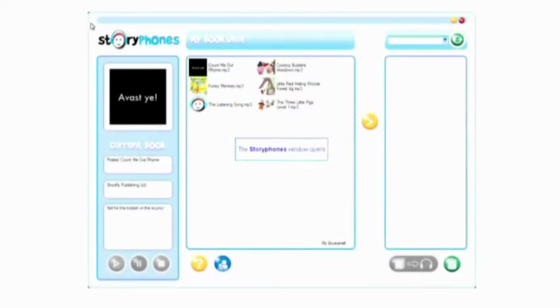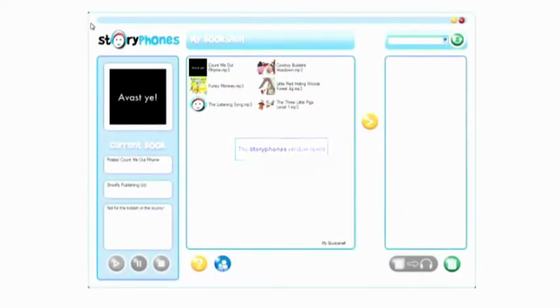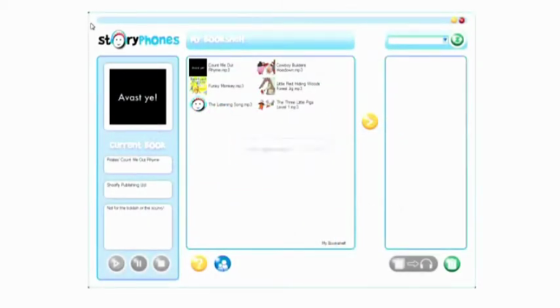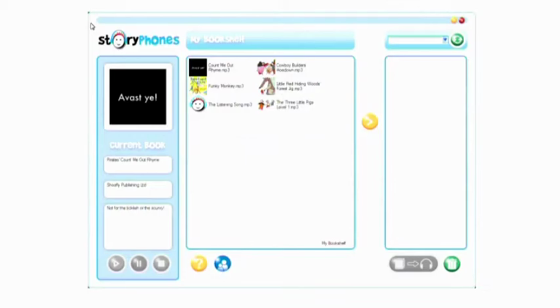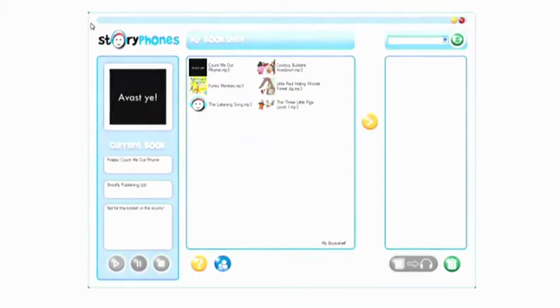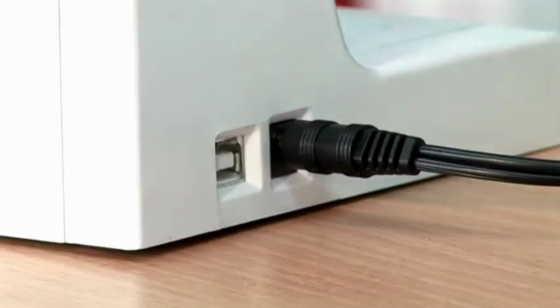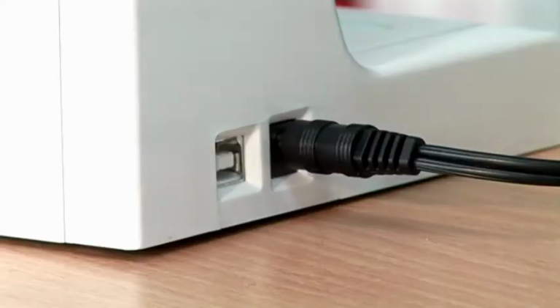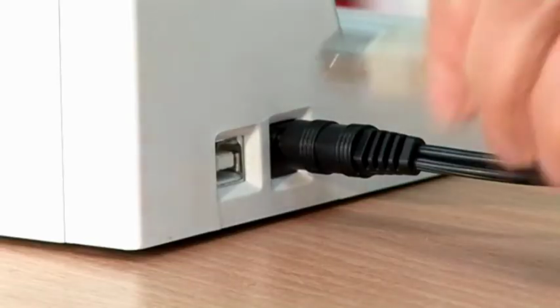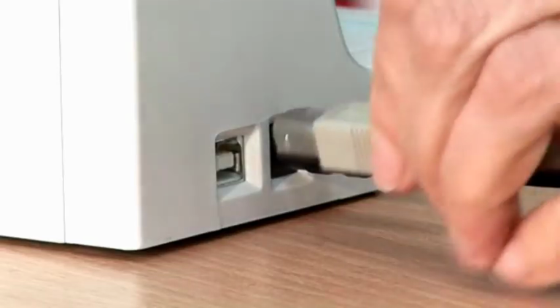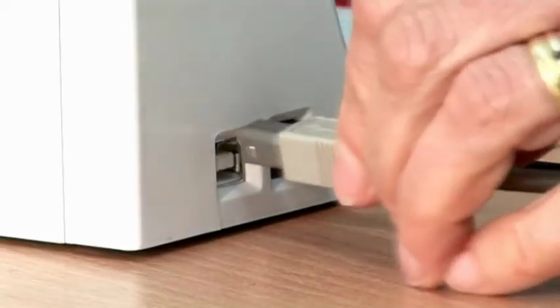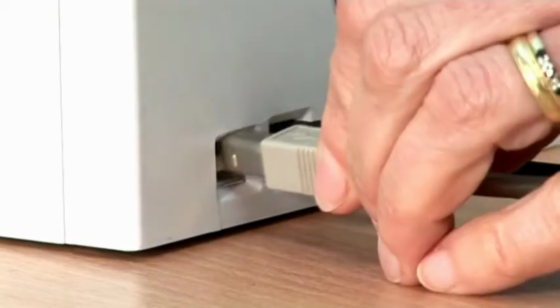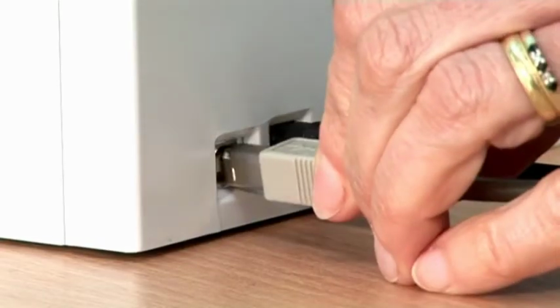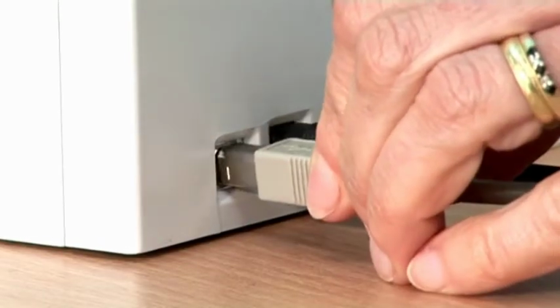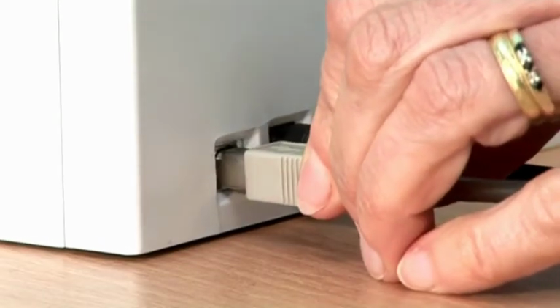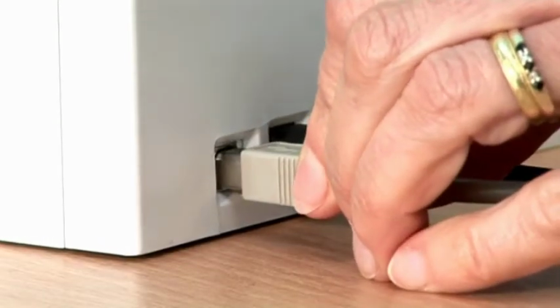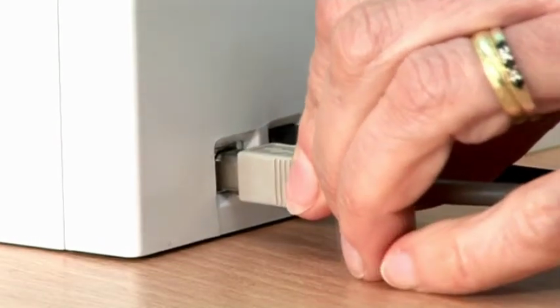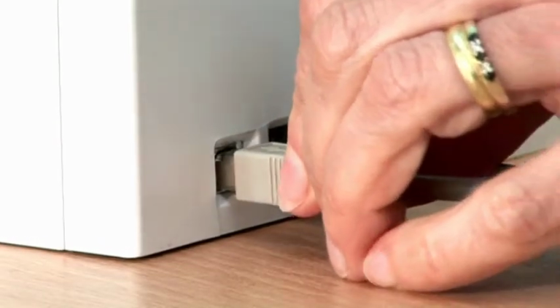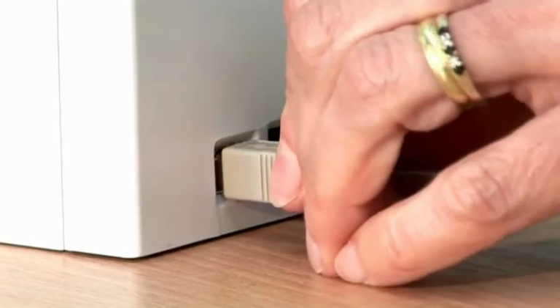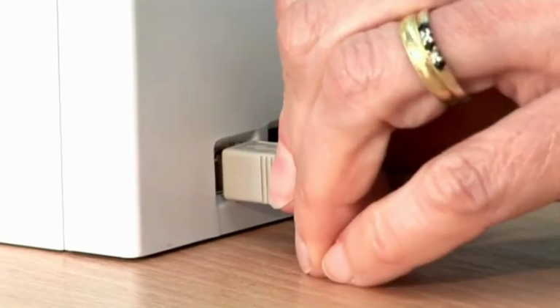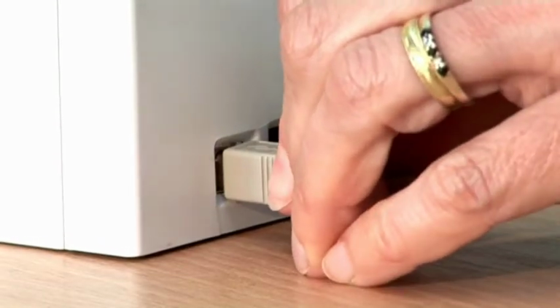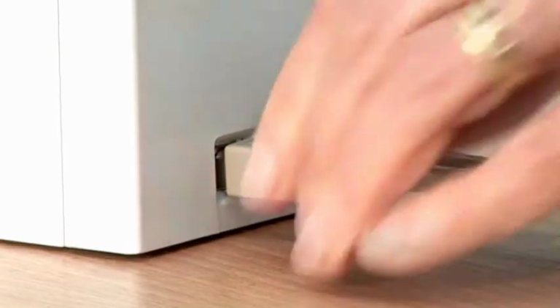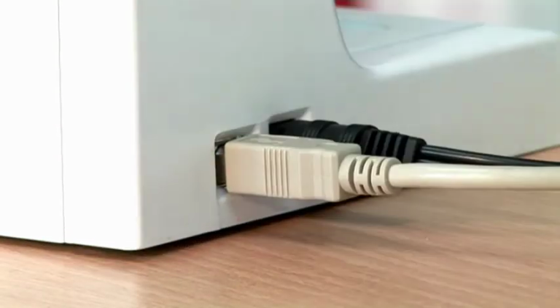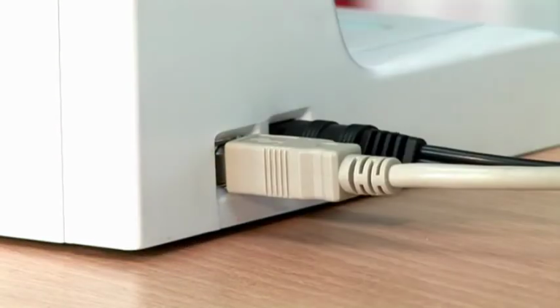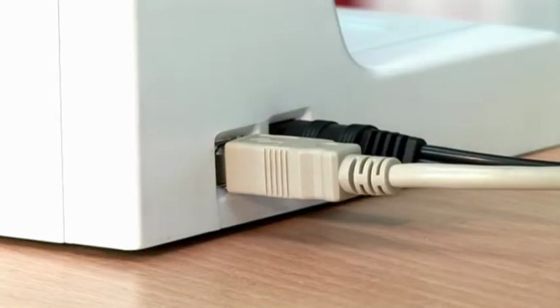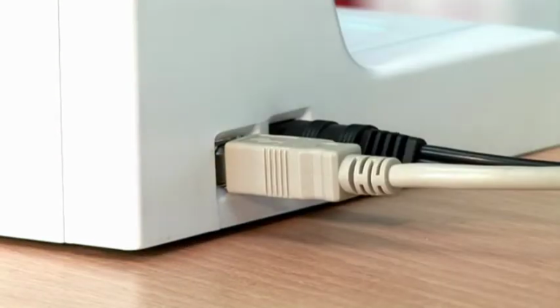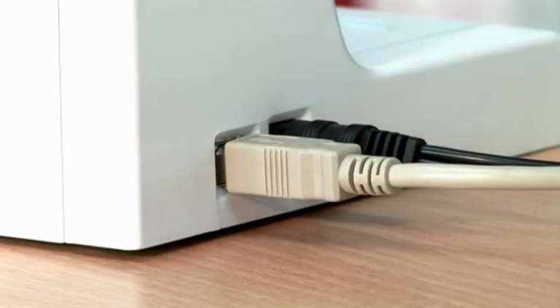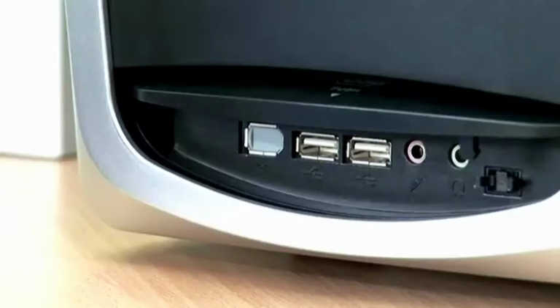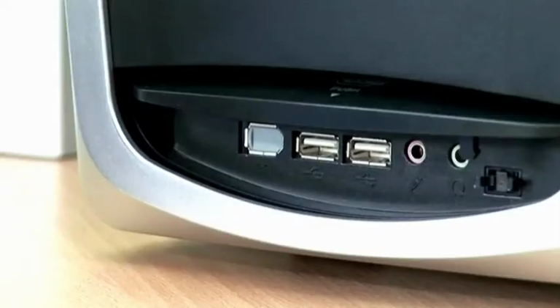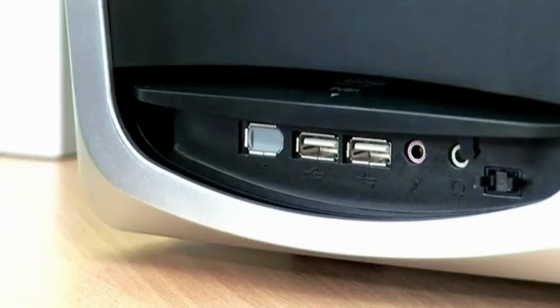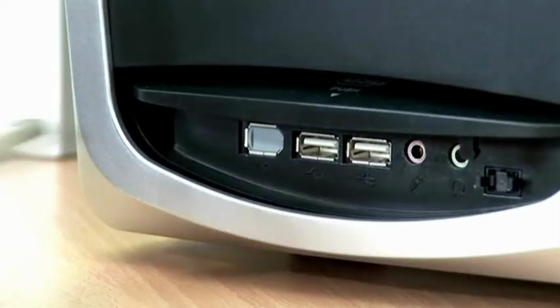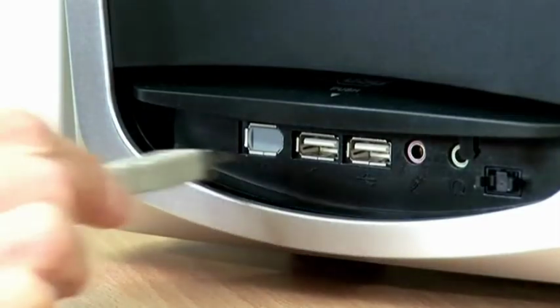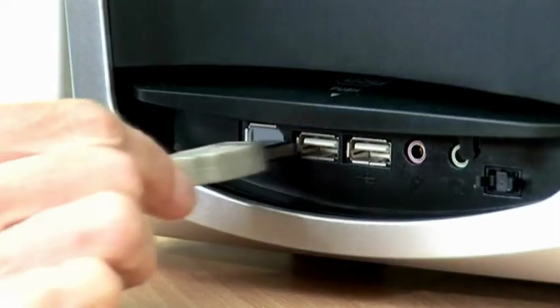Next, plug the base unit into the computer using the USB cable provided.